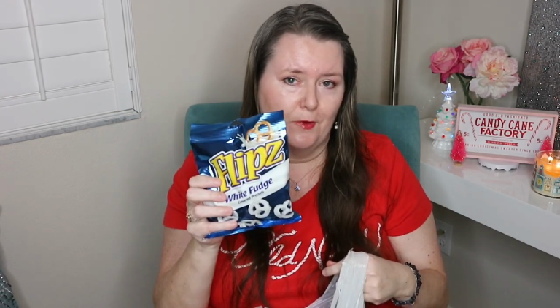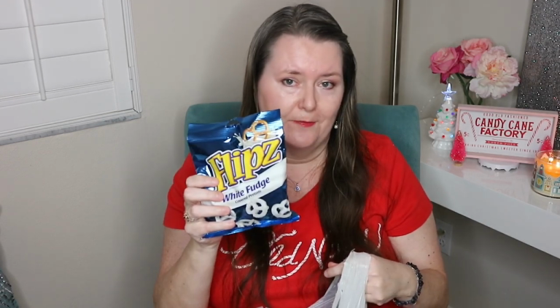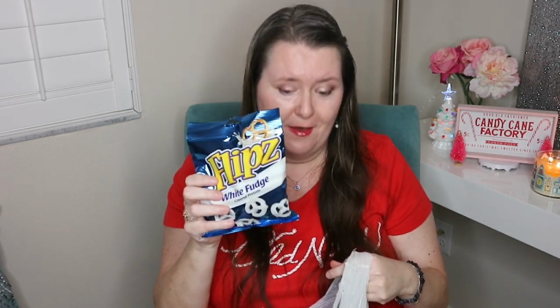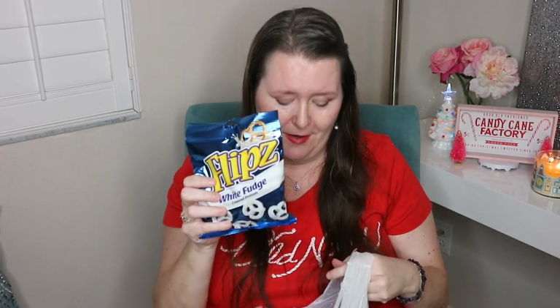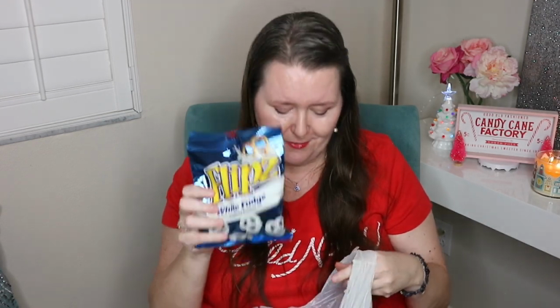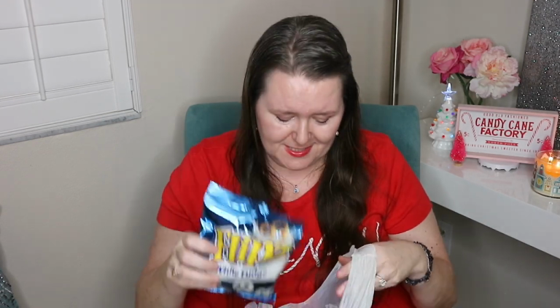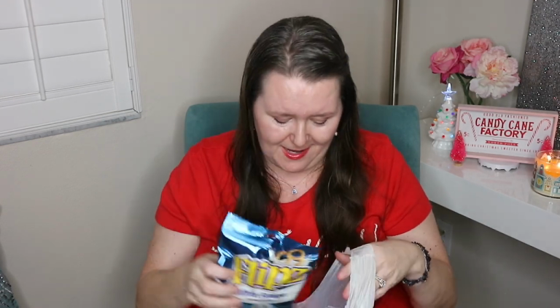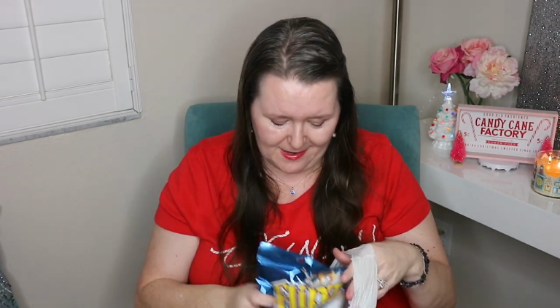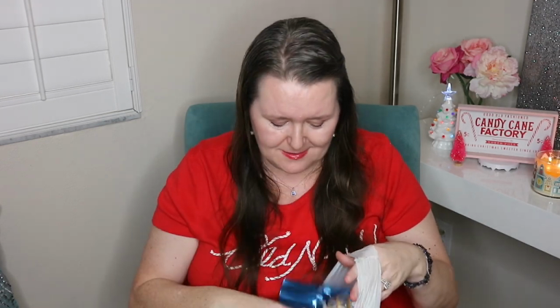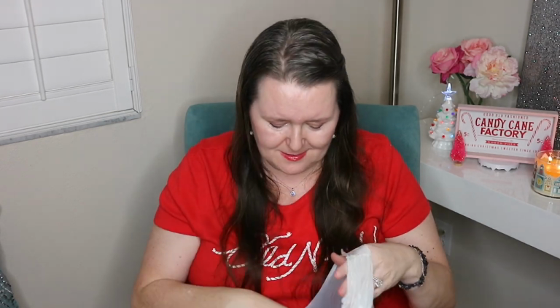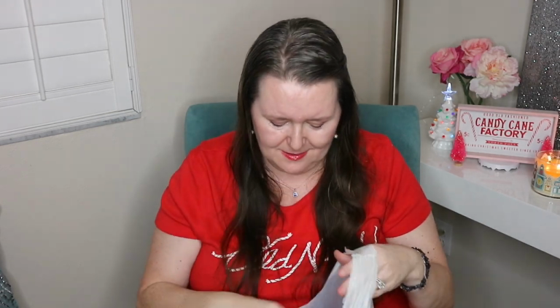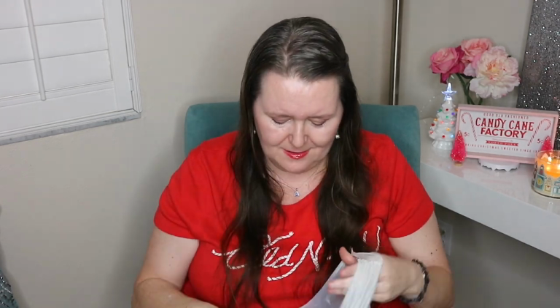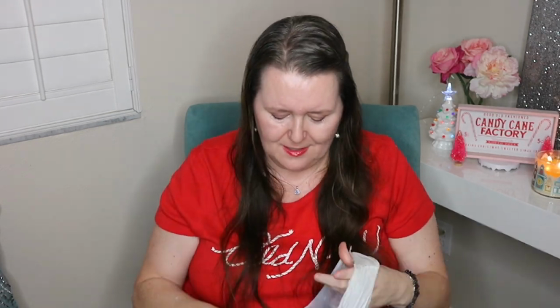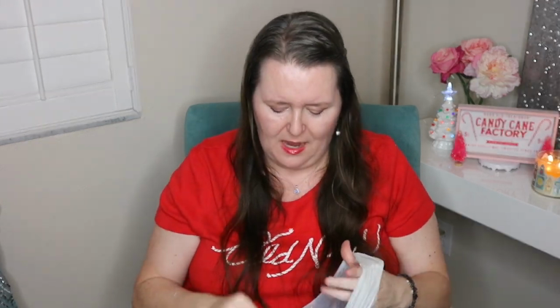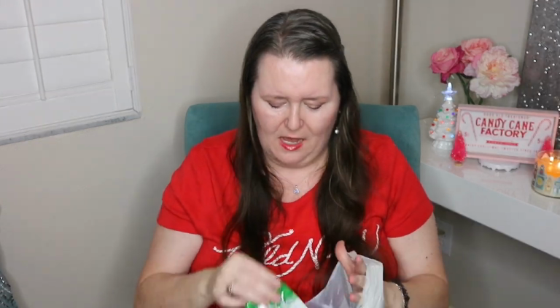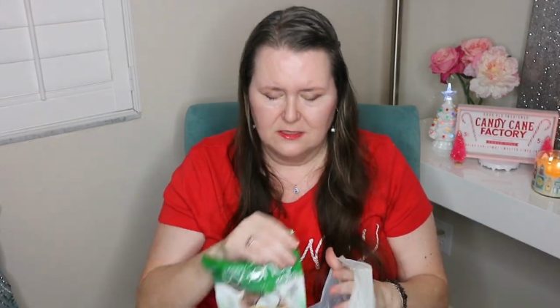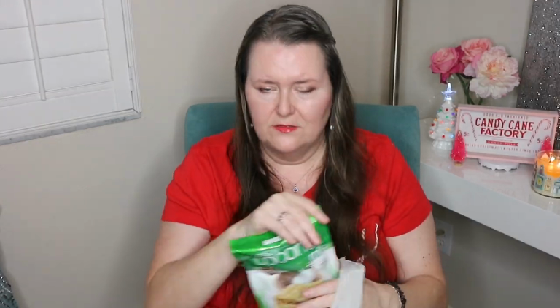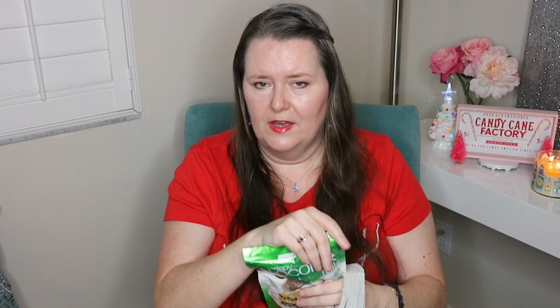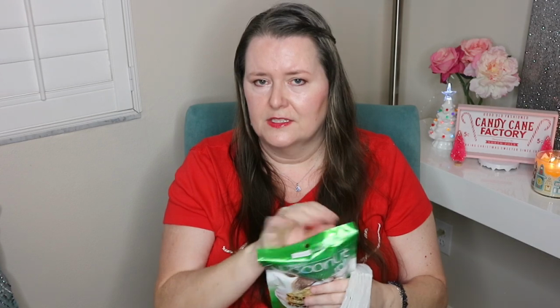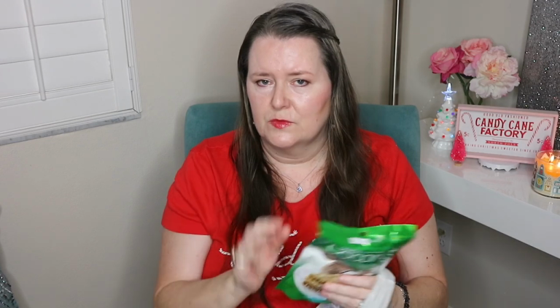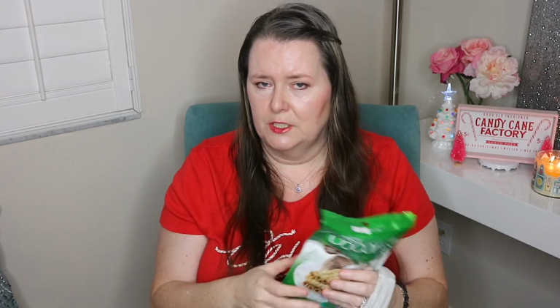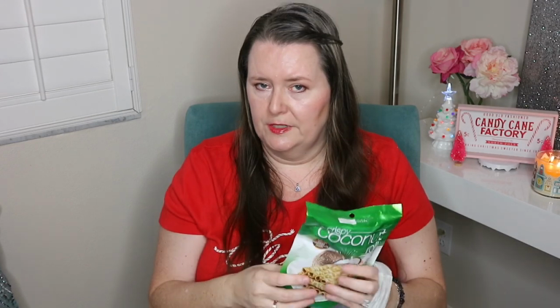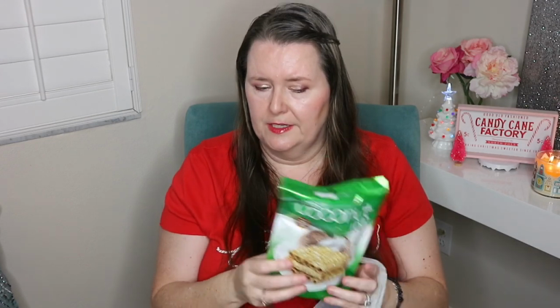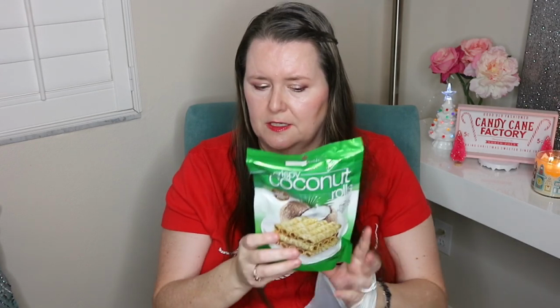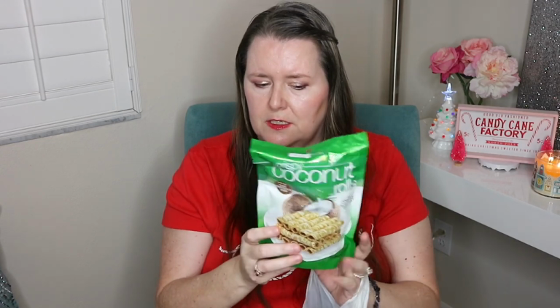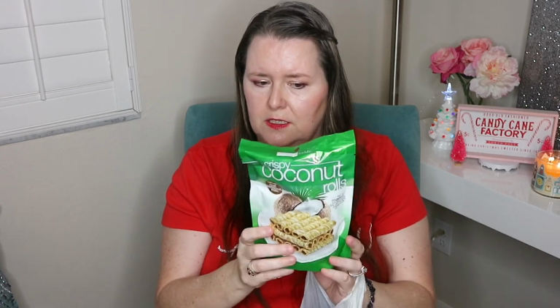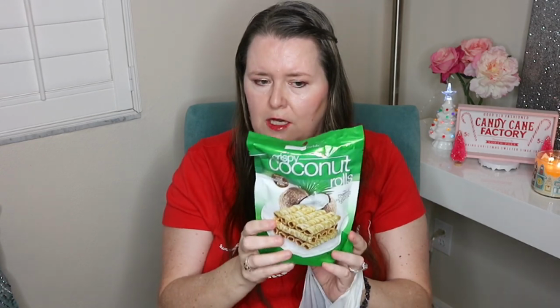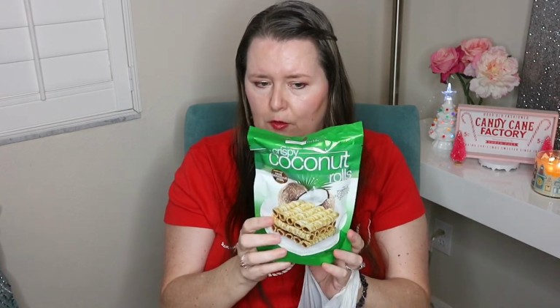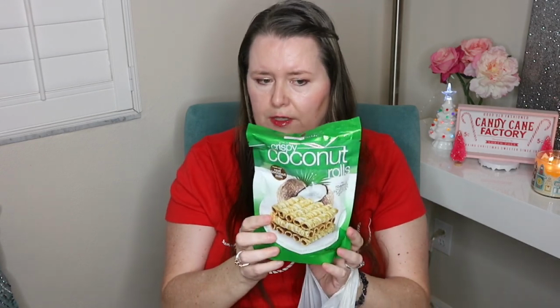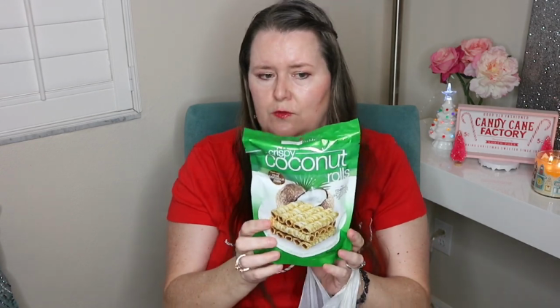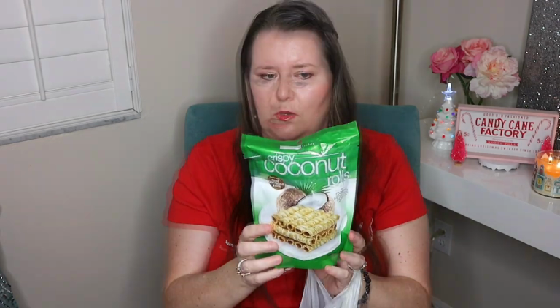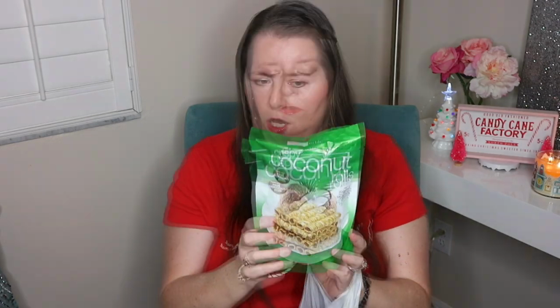I also found some Flips, which is one of my favorite snacks, and I found these really unique coconut rolls.